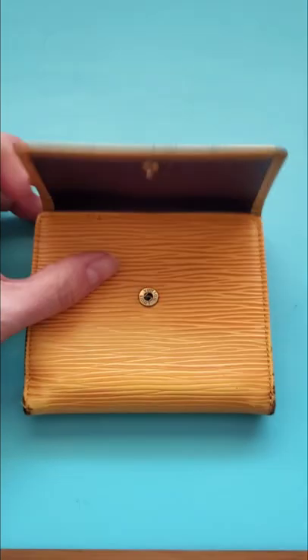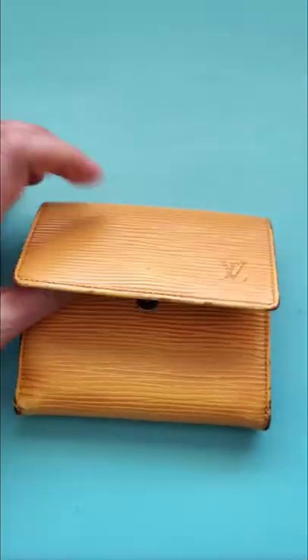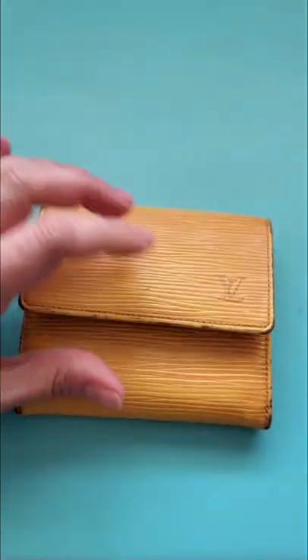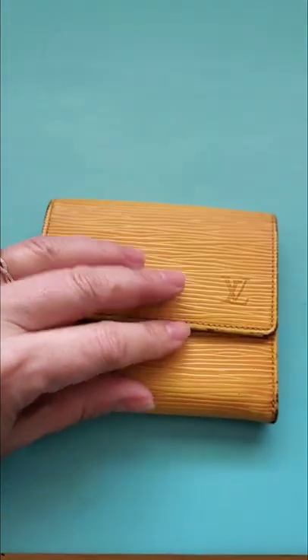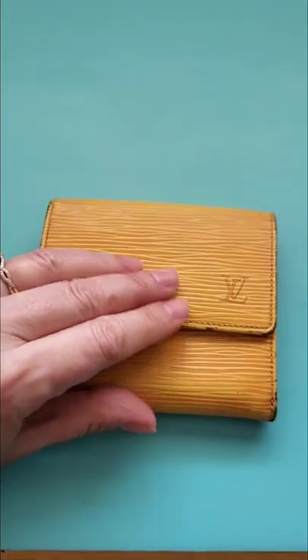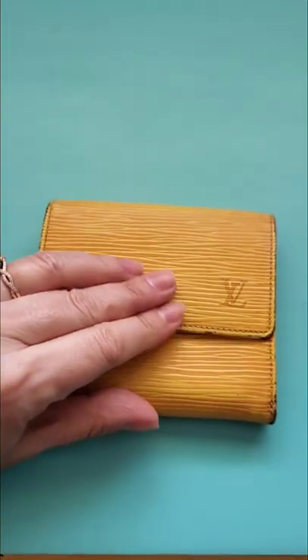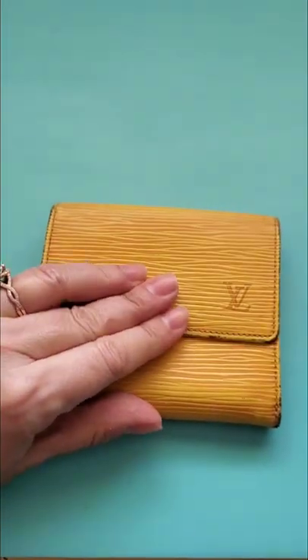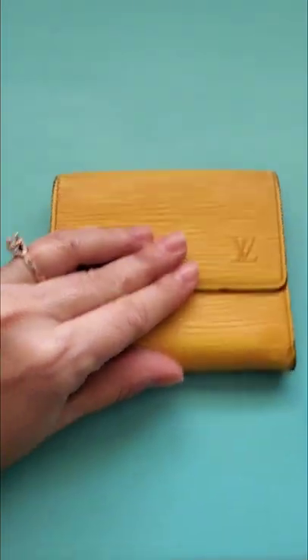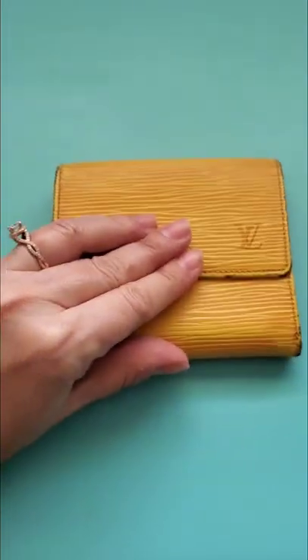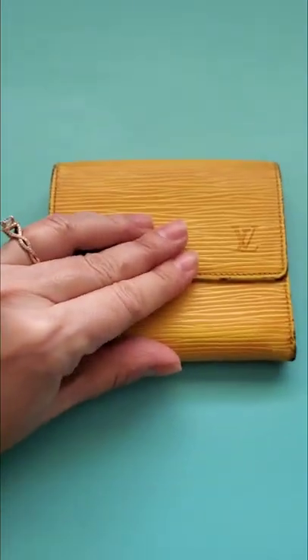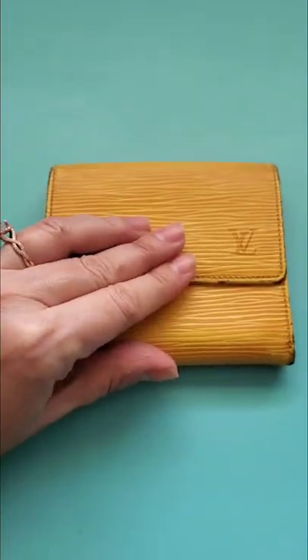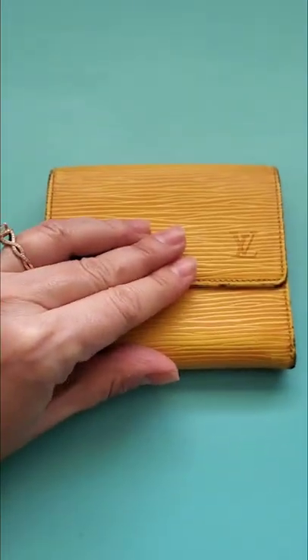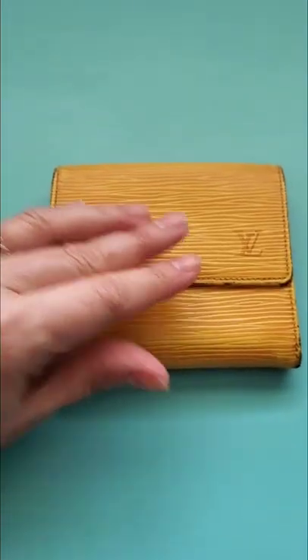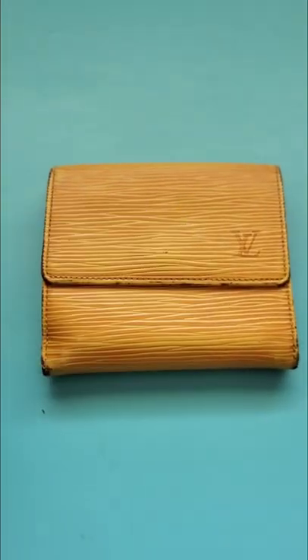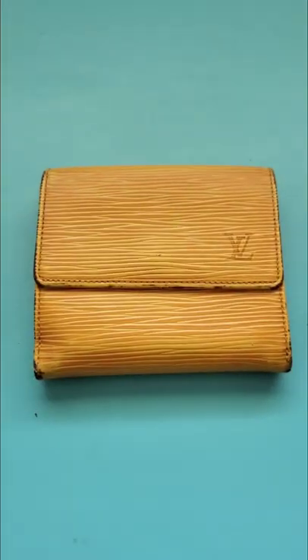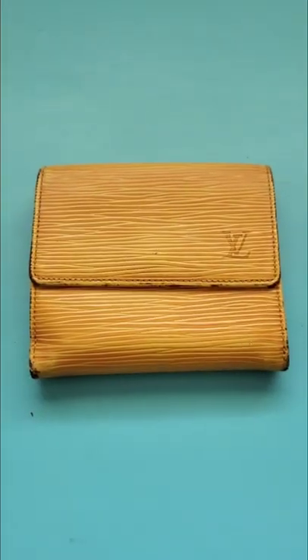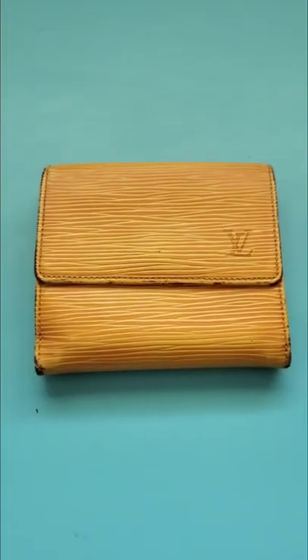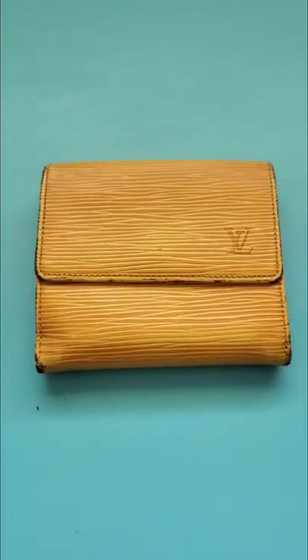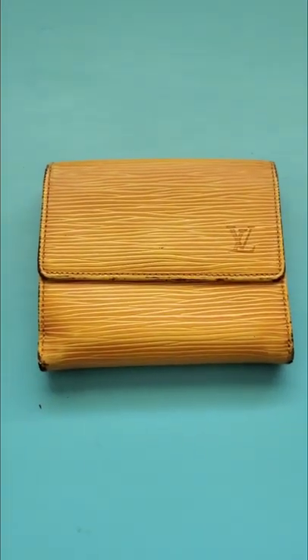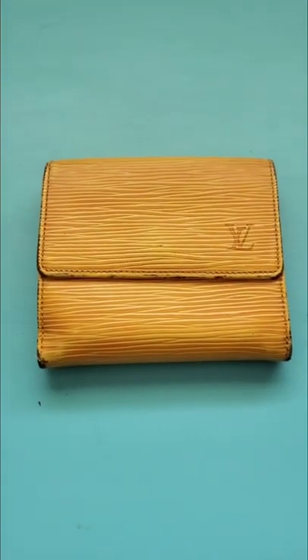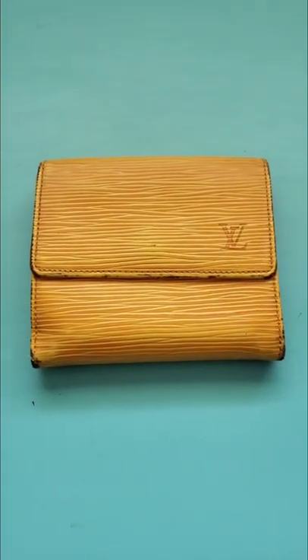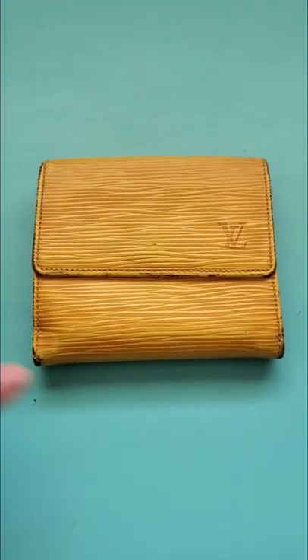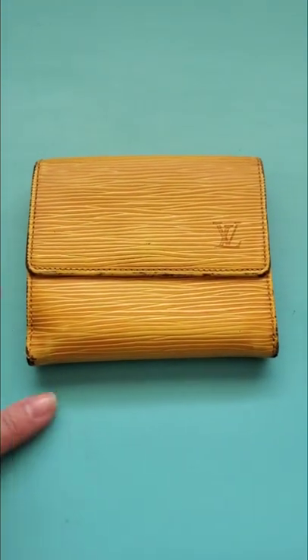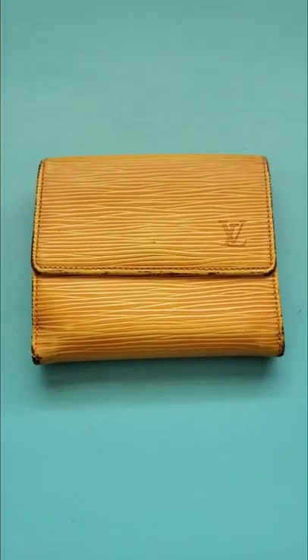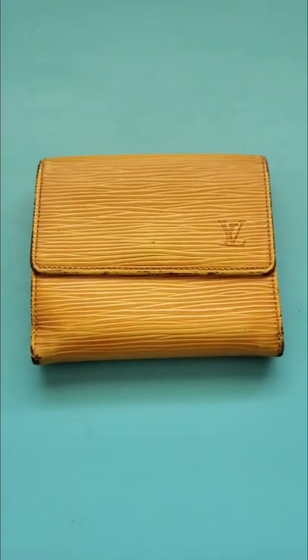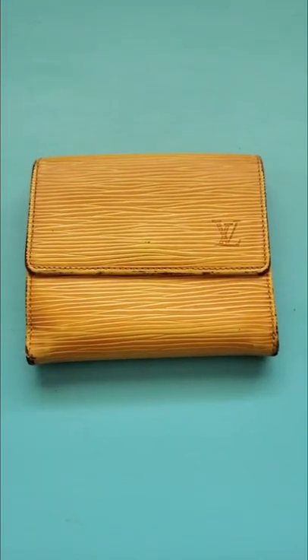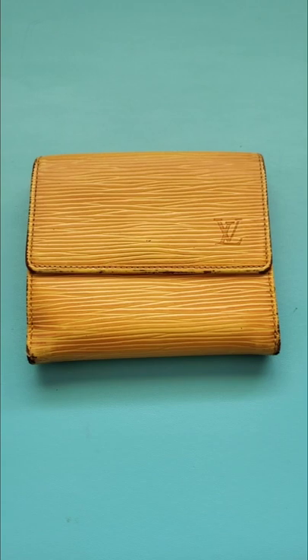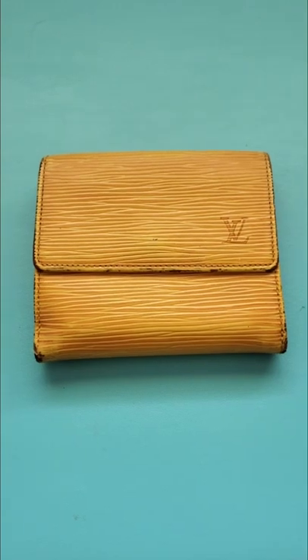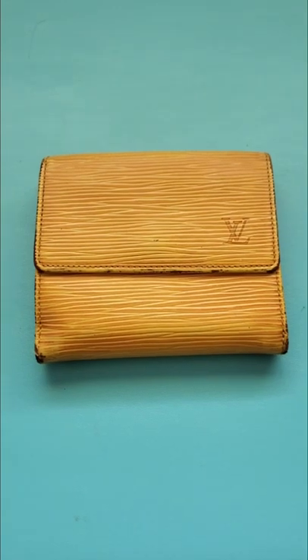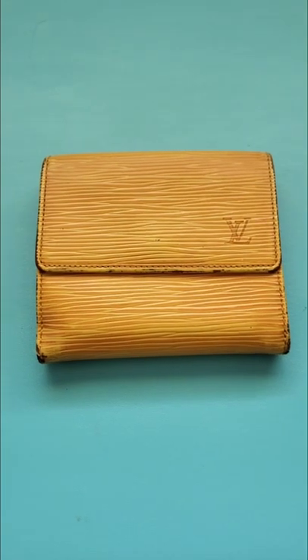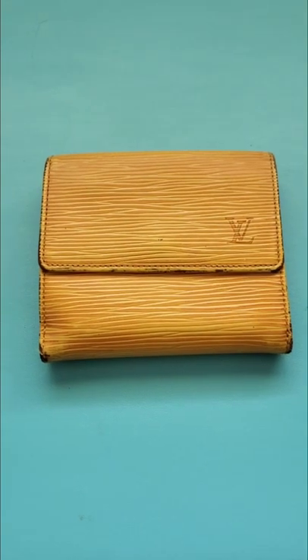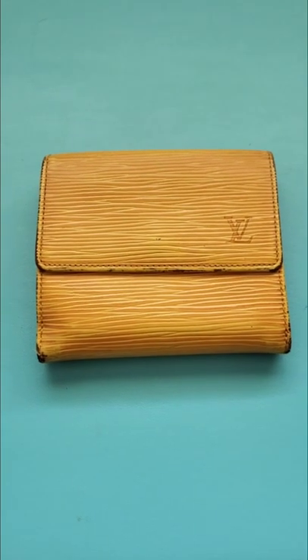Really great condition — found this baby for $35, made in 1998 in France.